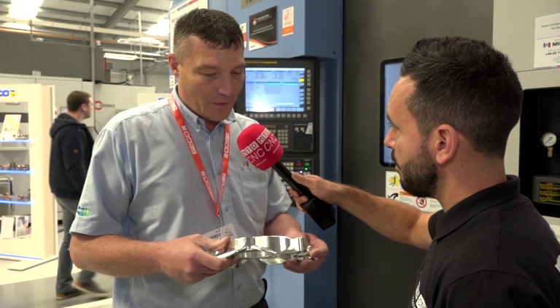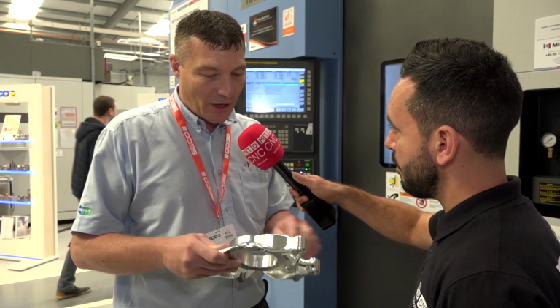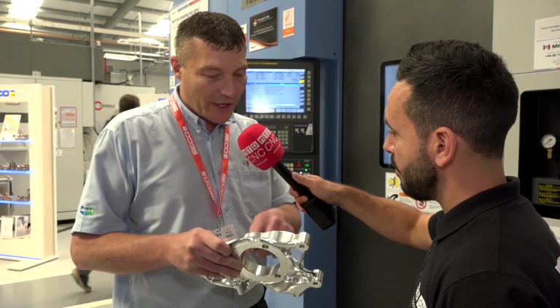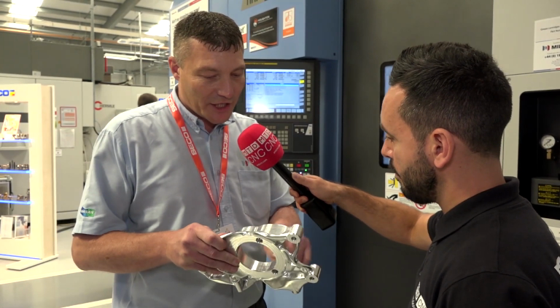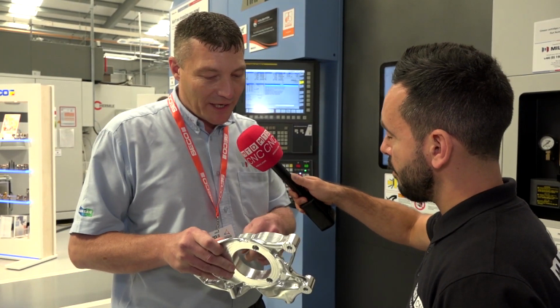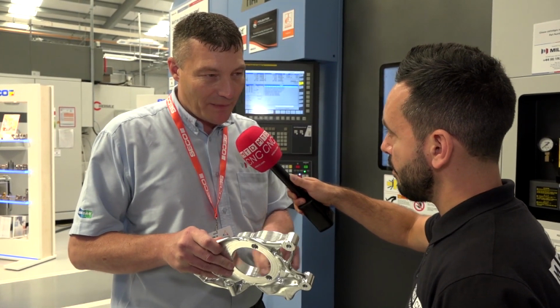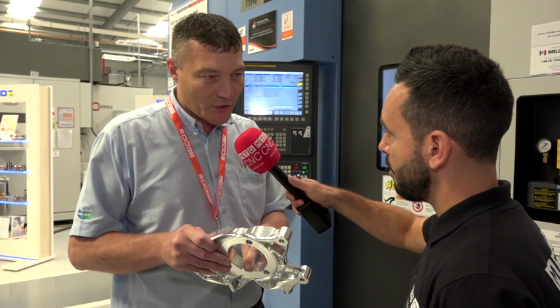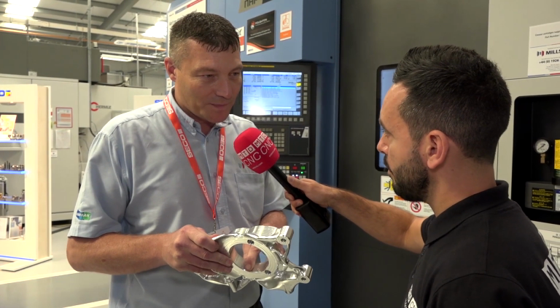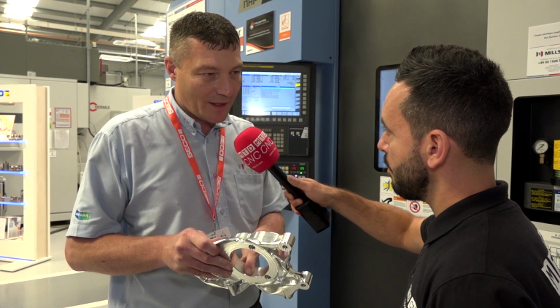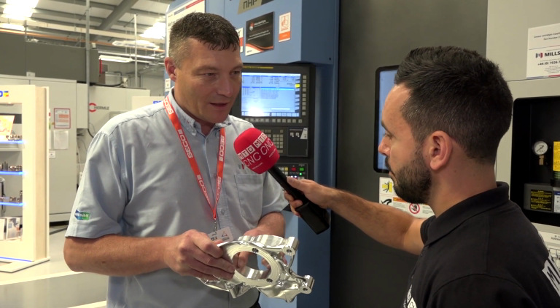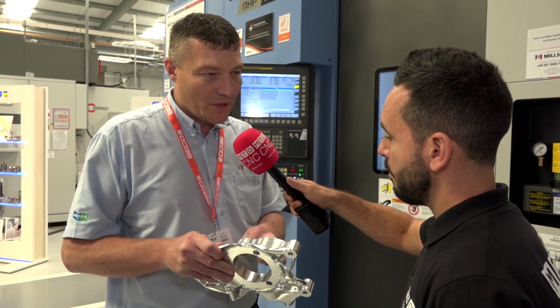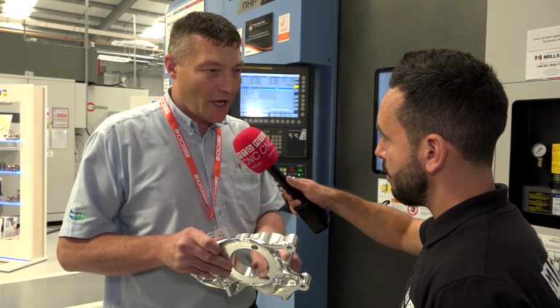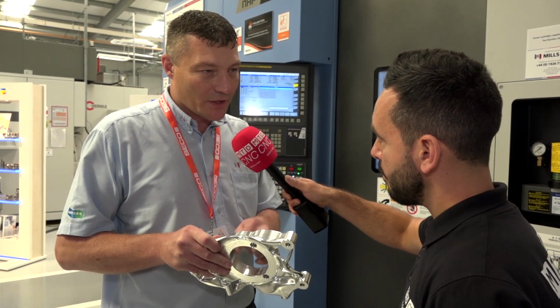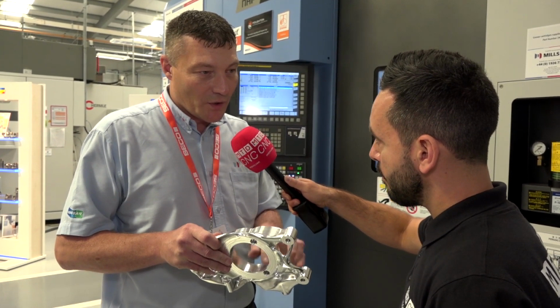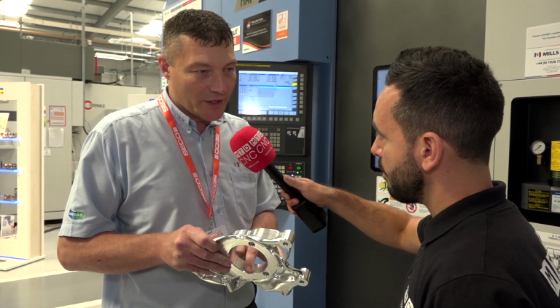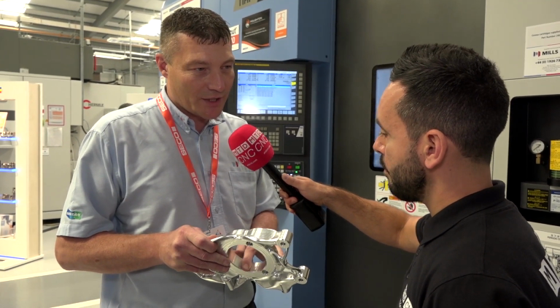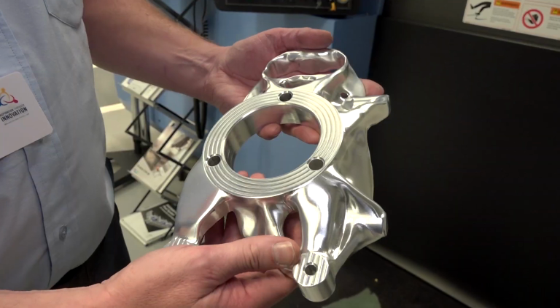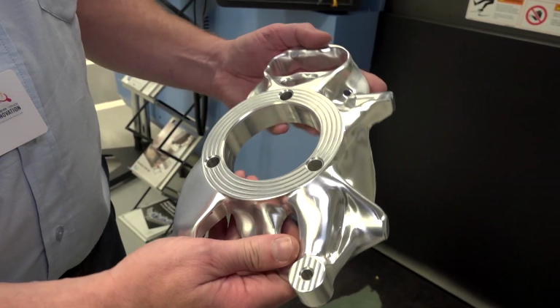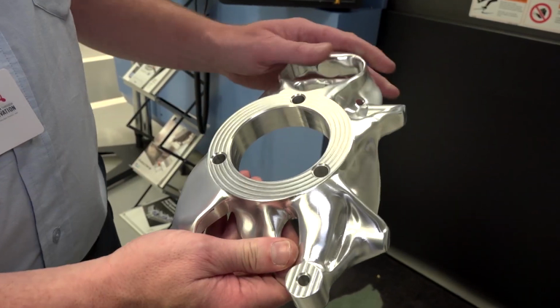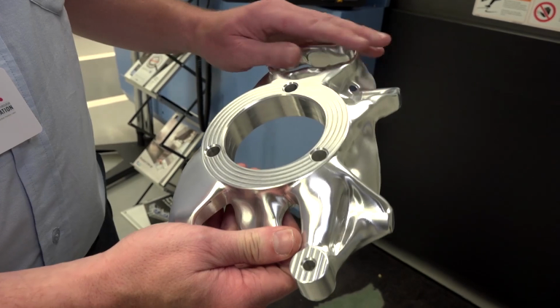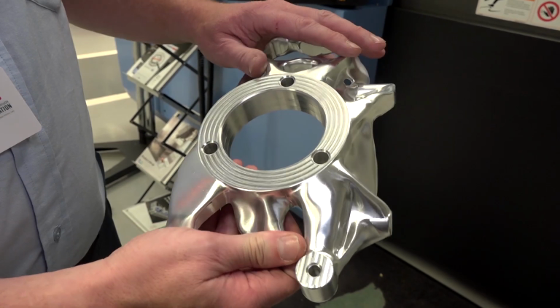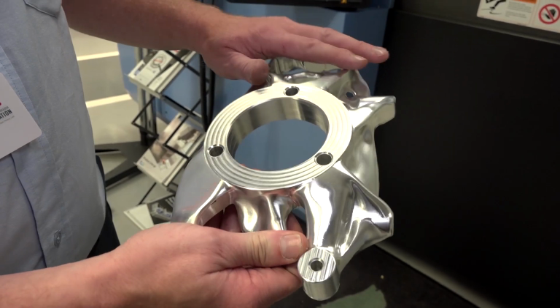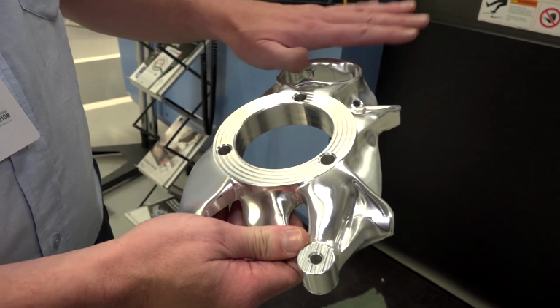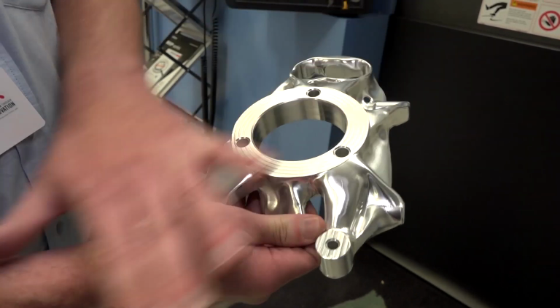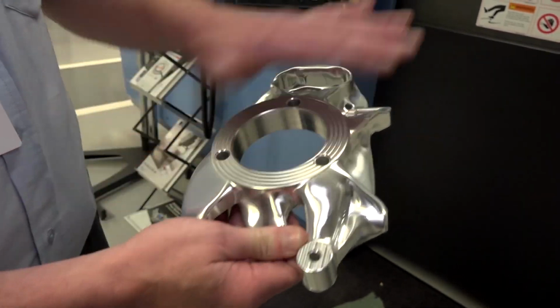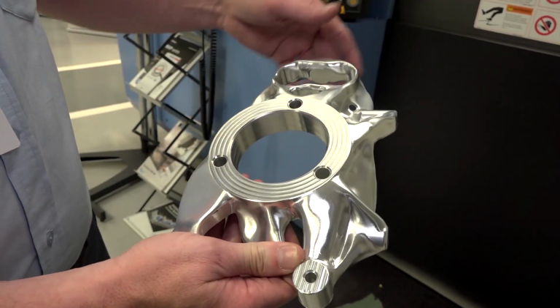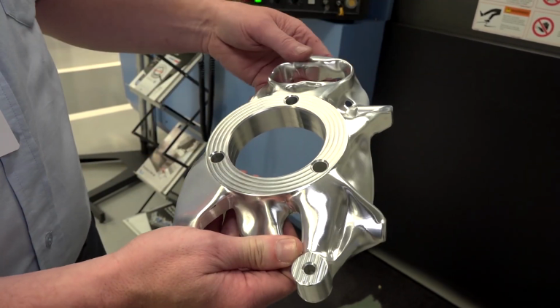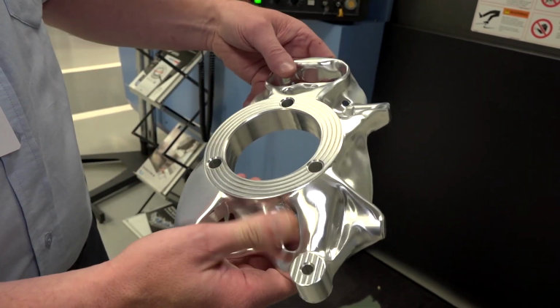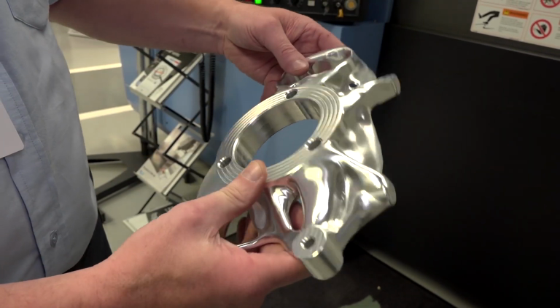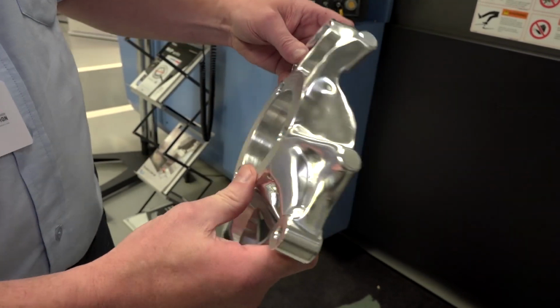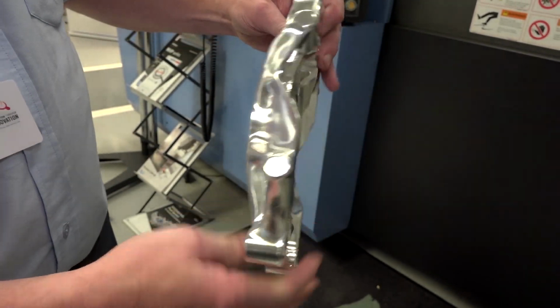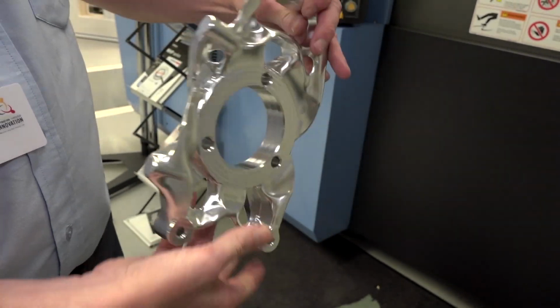We're holding on an expanding mandrel. We're using Houghton coolant, and we've got a twin pallet horizontal machine.